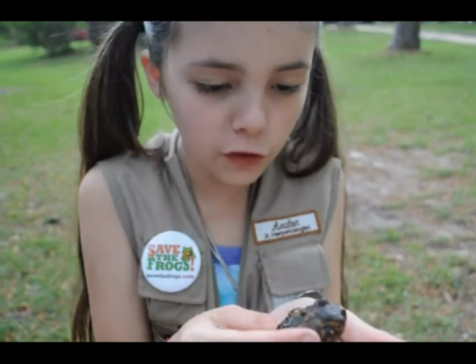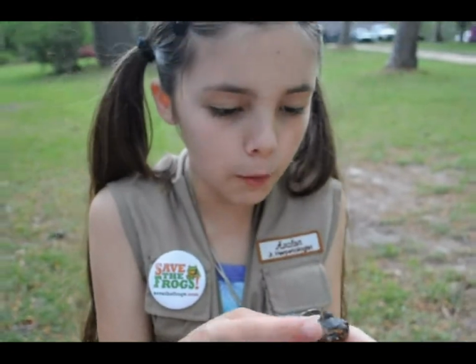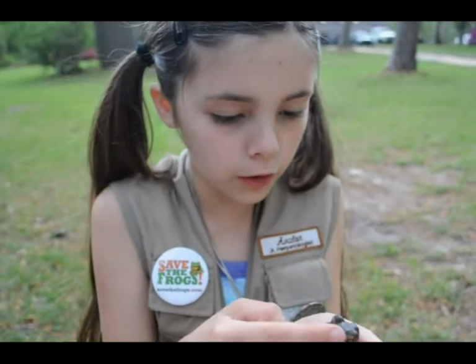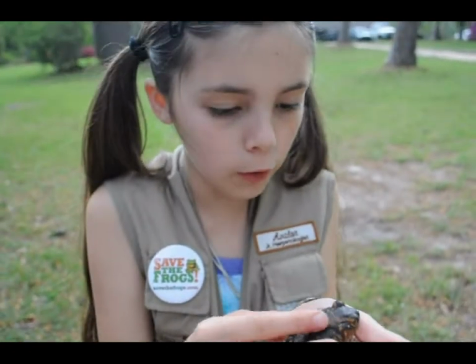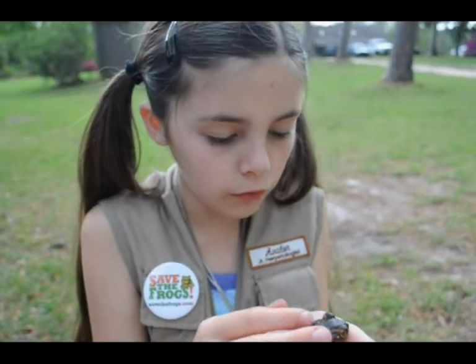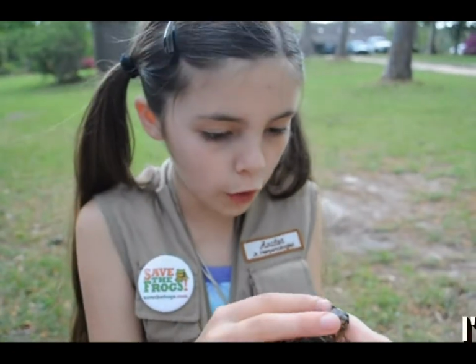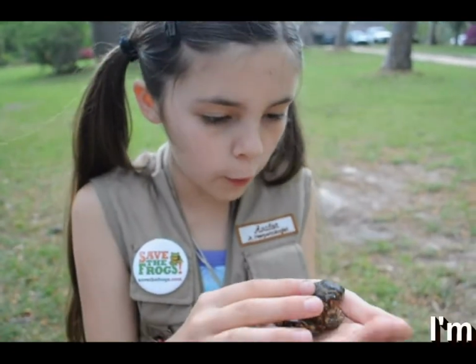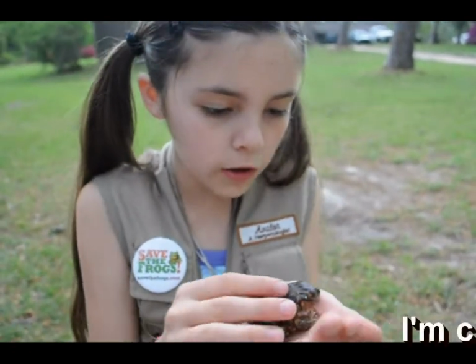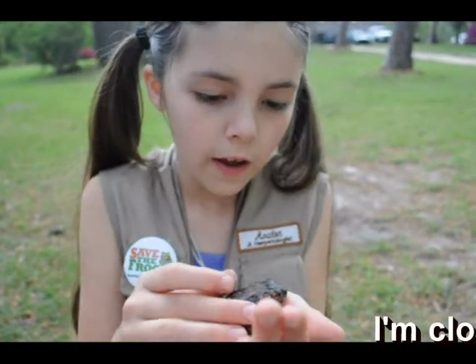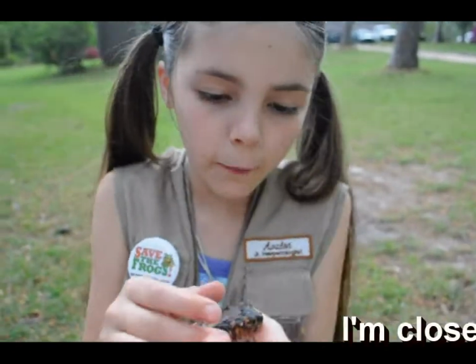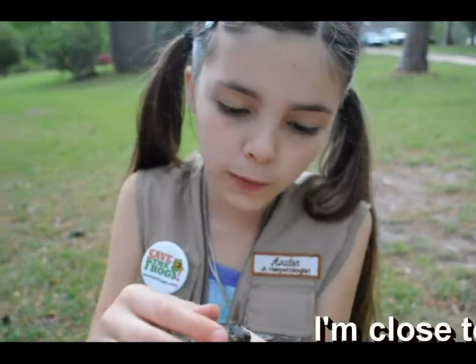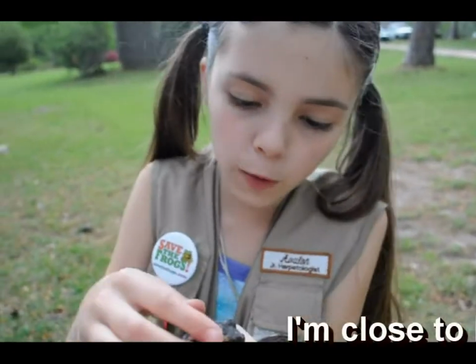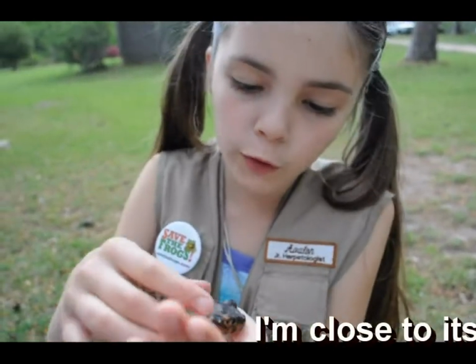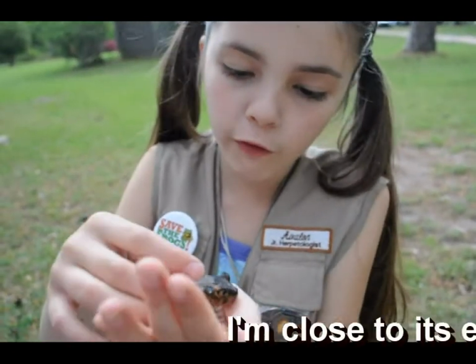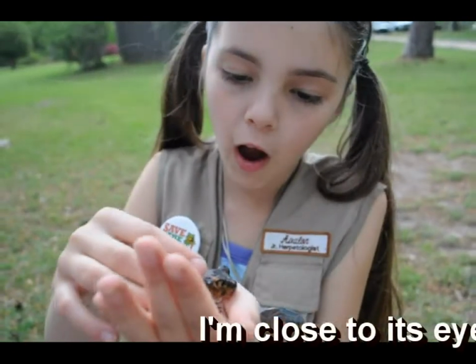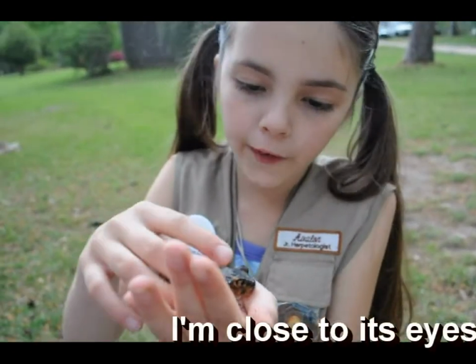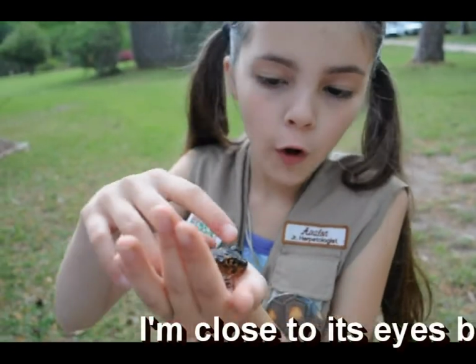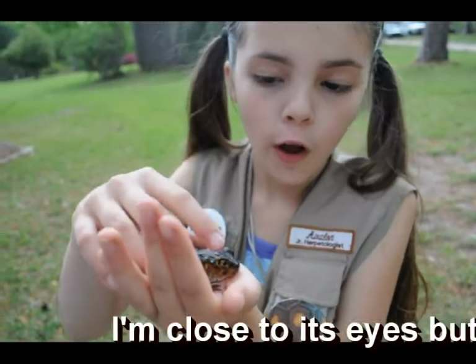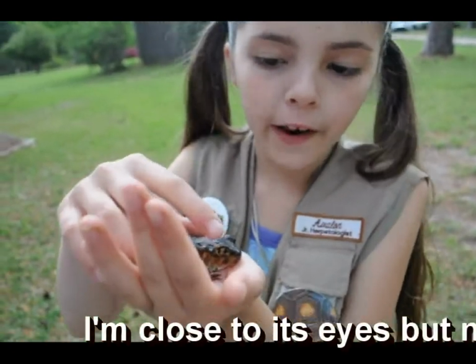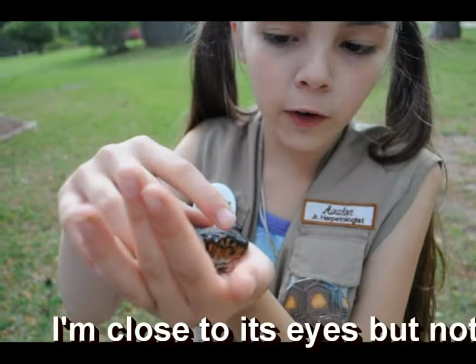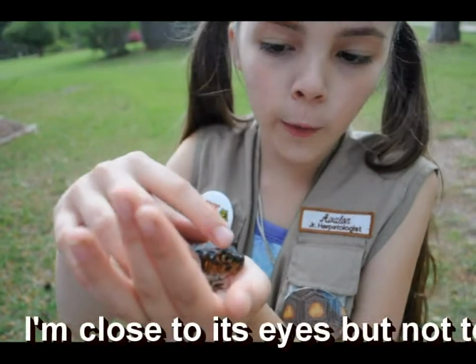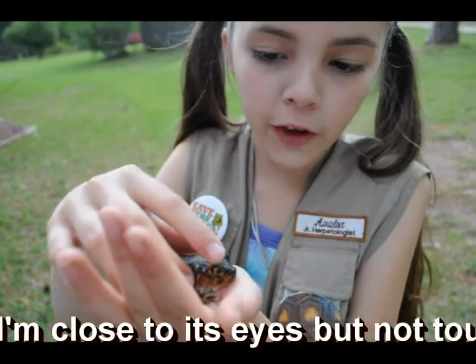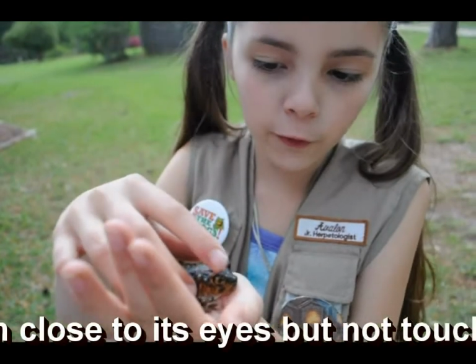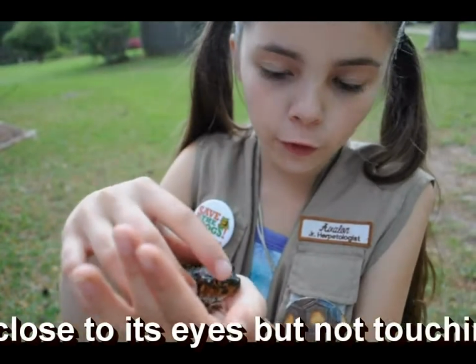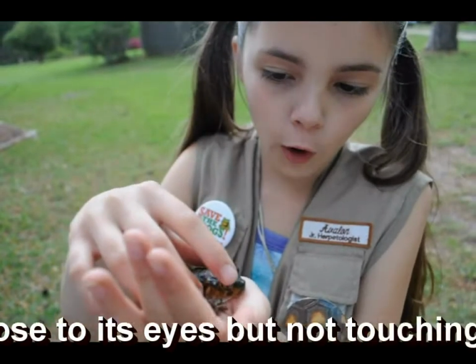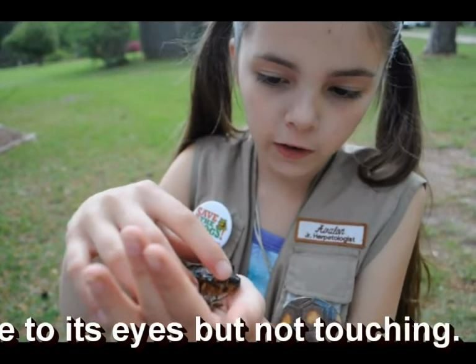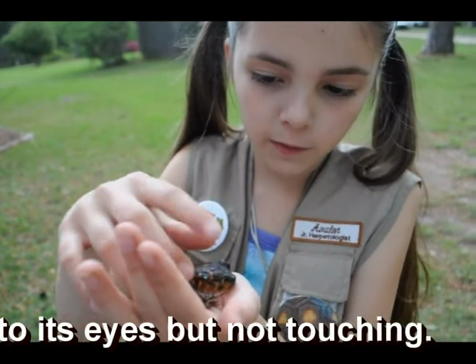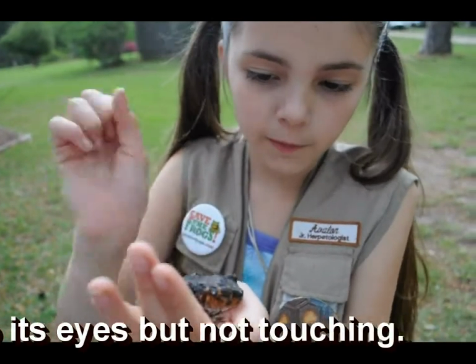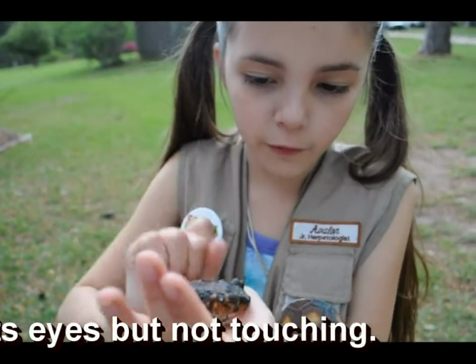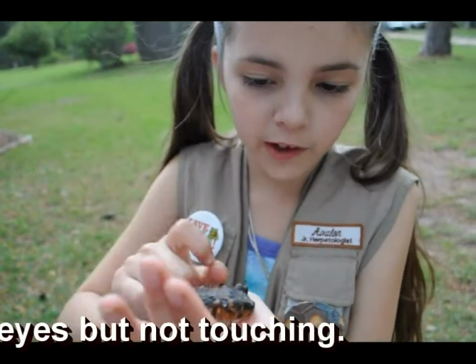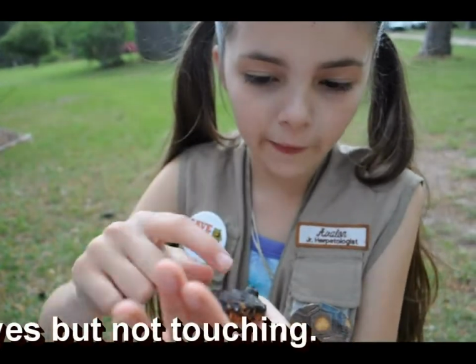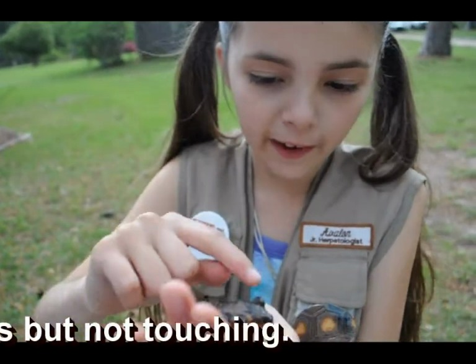This is a burrowing toad, and what's really cool is its eyes — they go inside of its socket. See, right there.